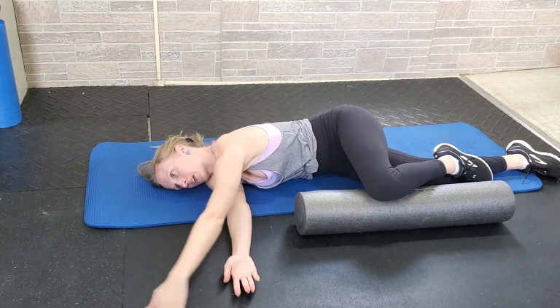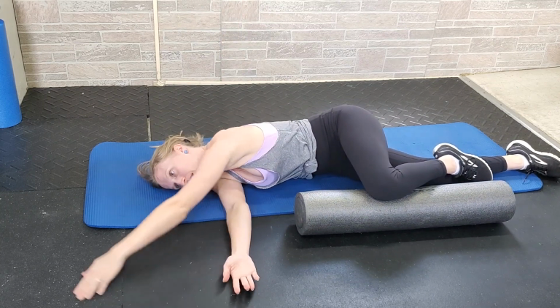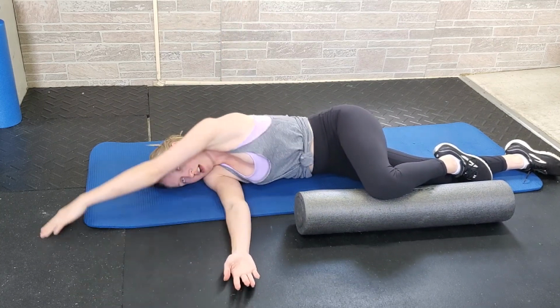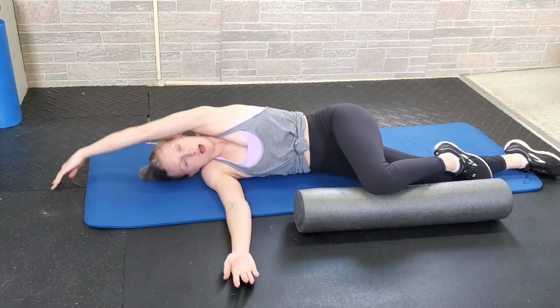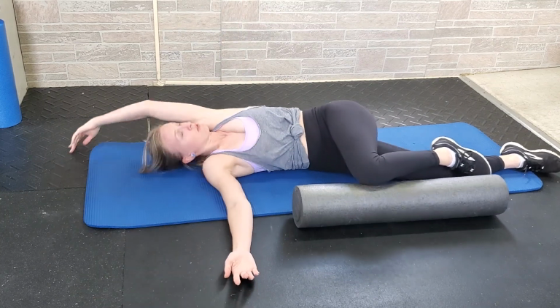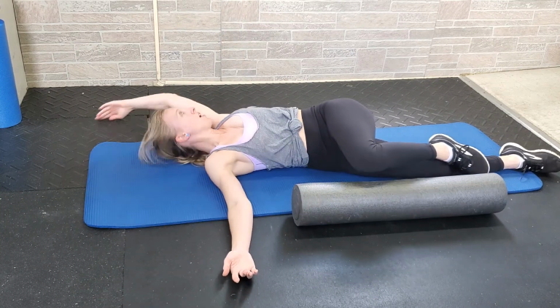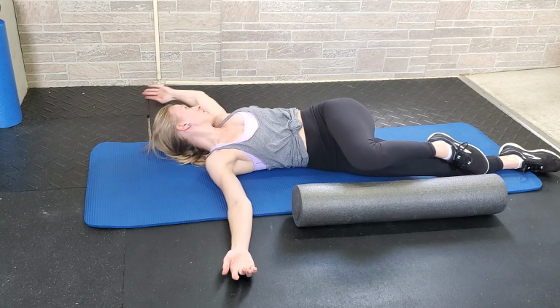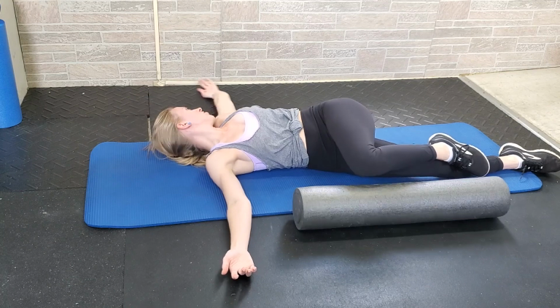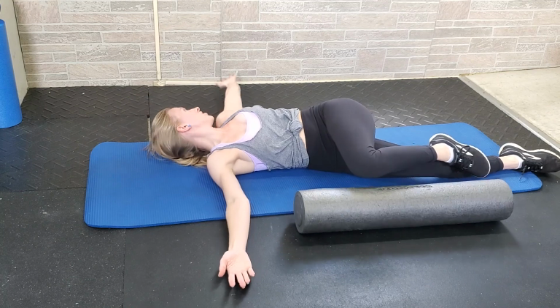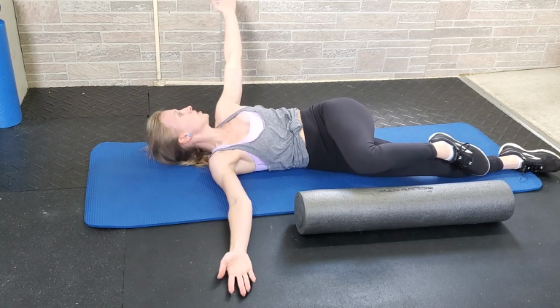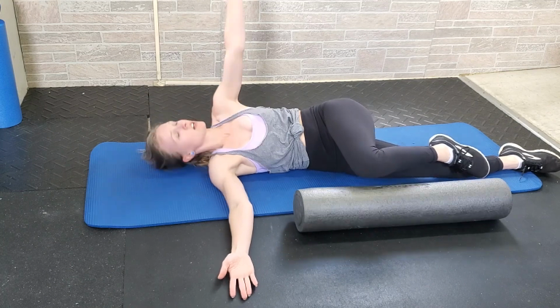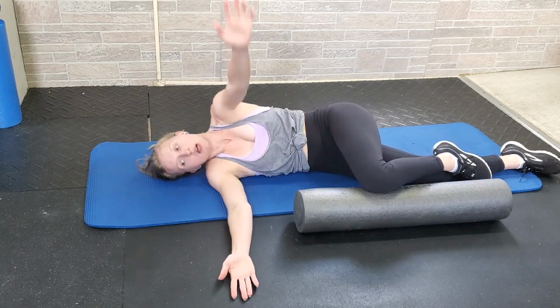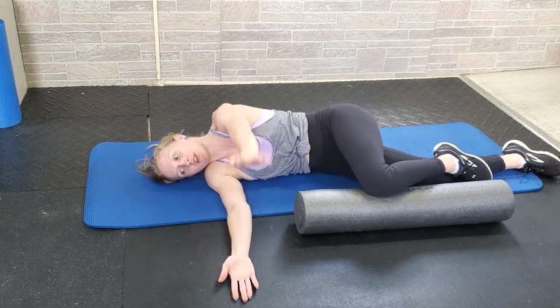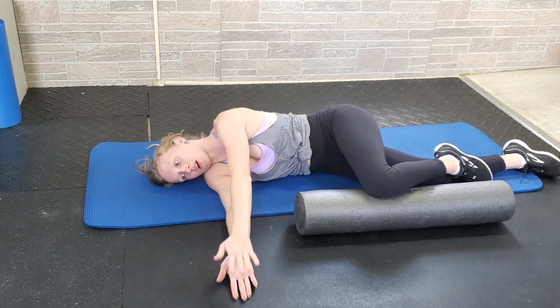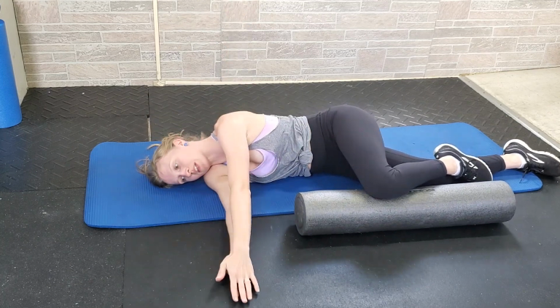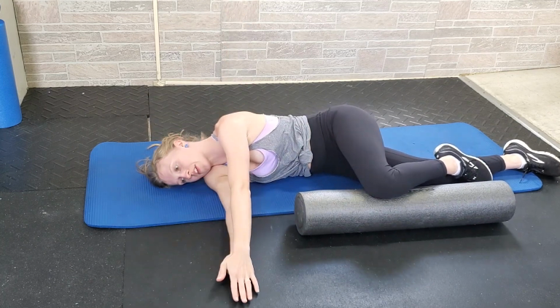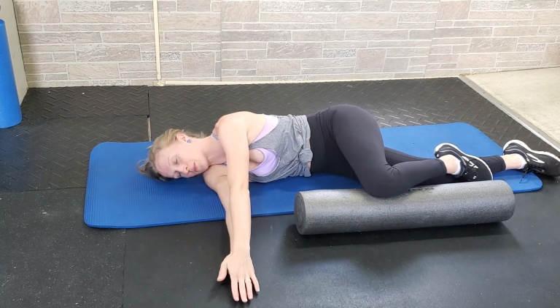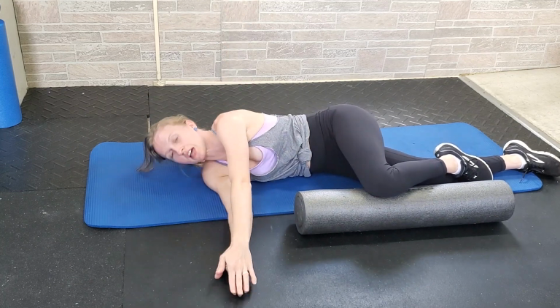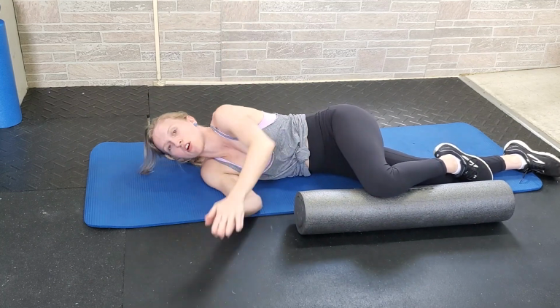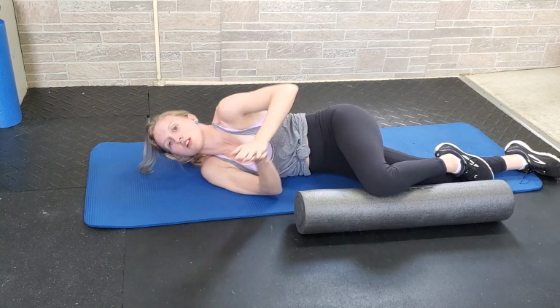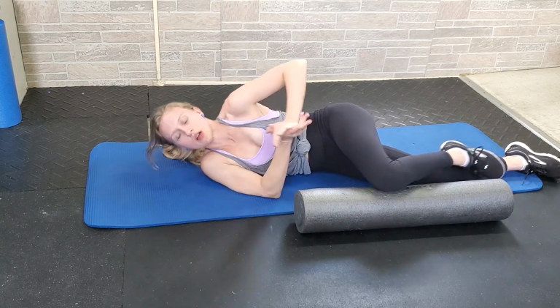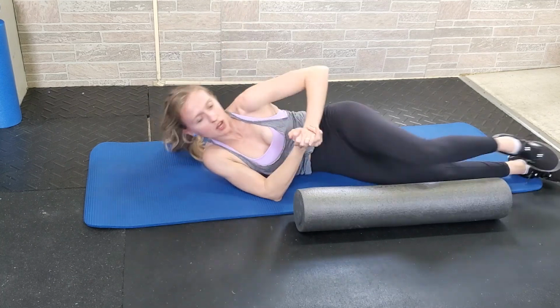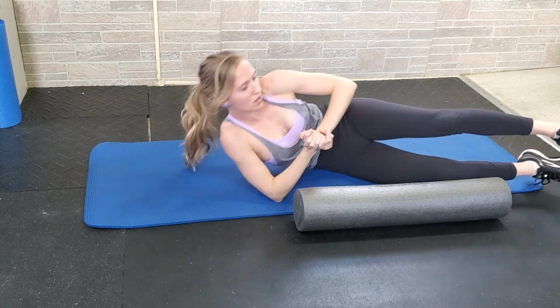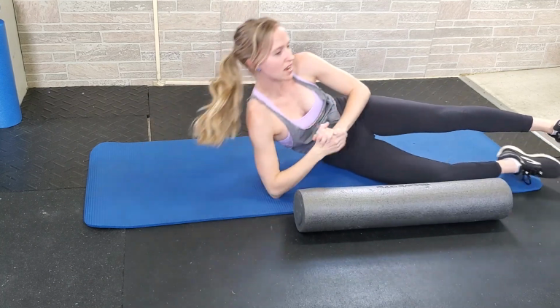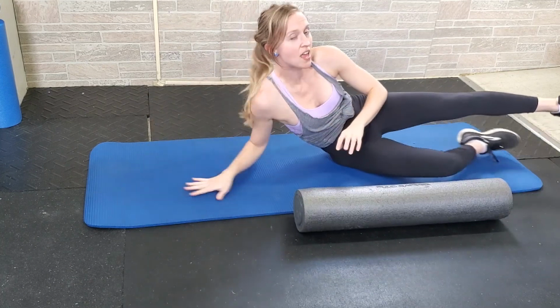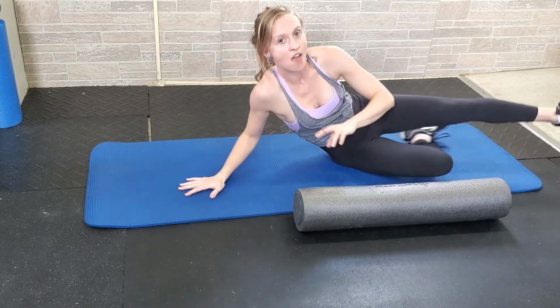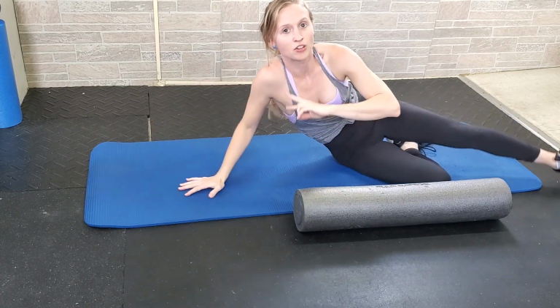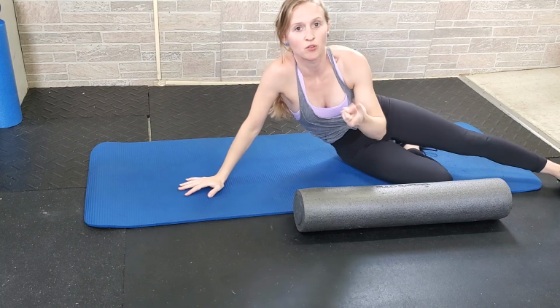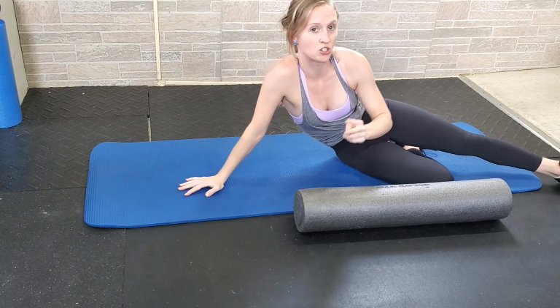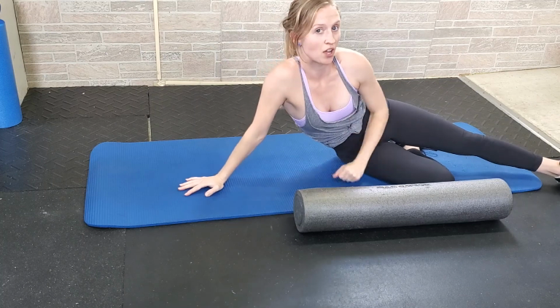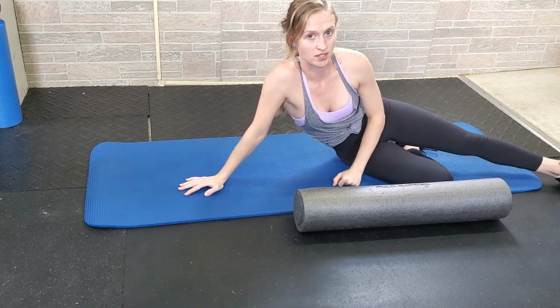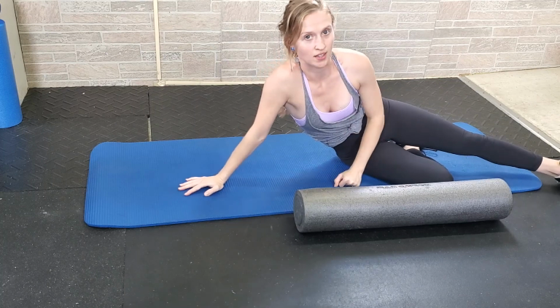So again — up and around, turning to look, bring those arms together. Repeat that for all of your reps on one side, and then flip over and do the opposite side.